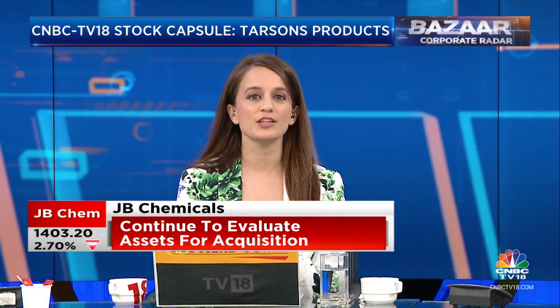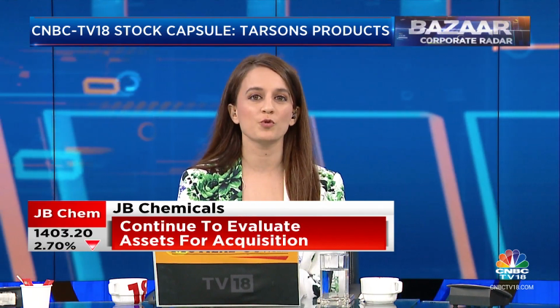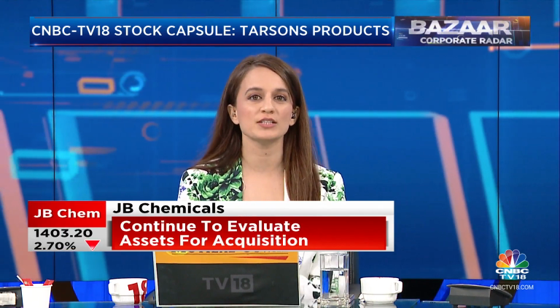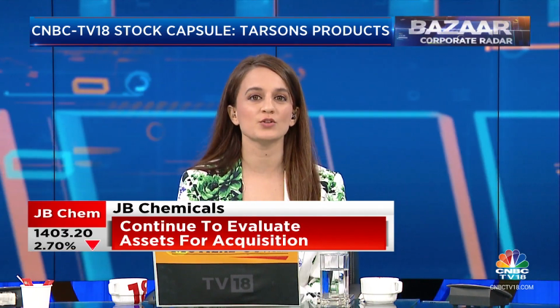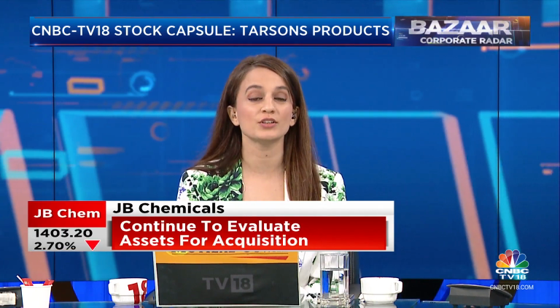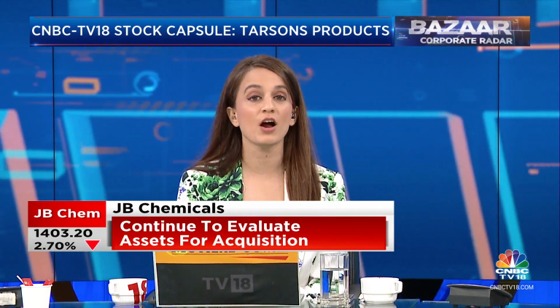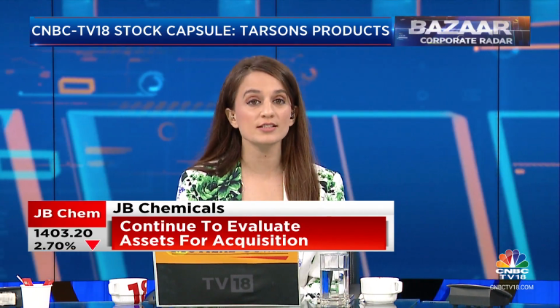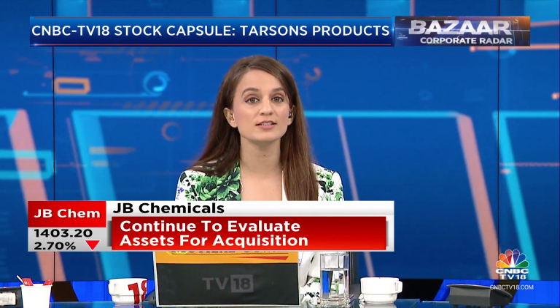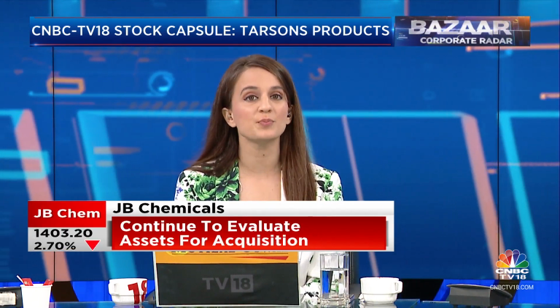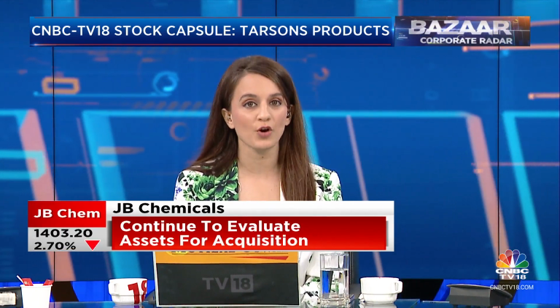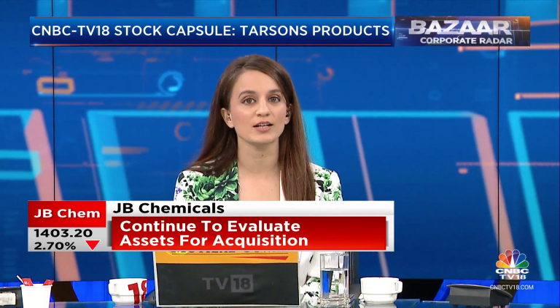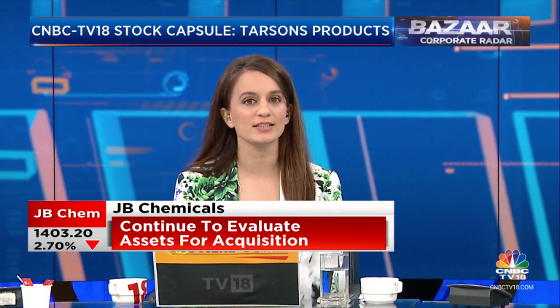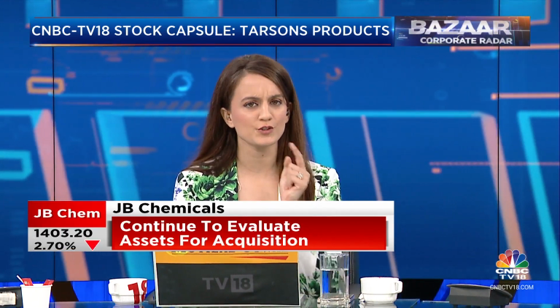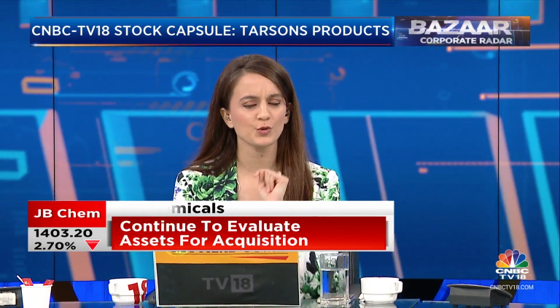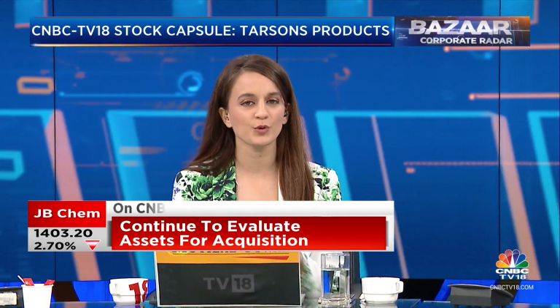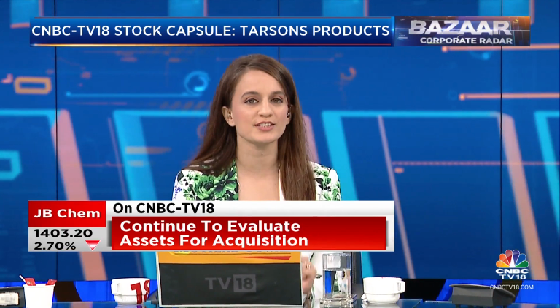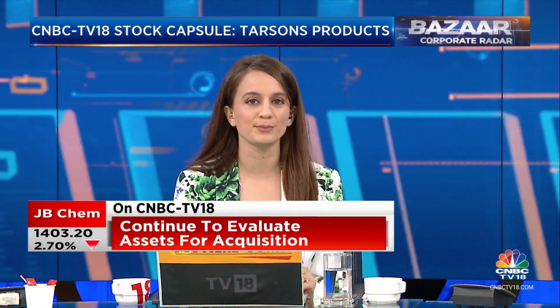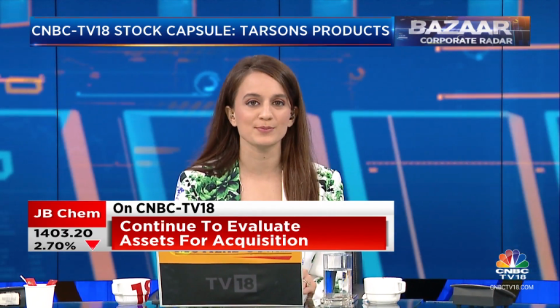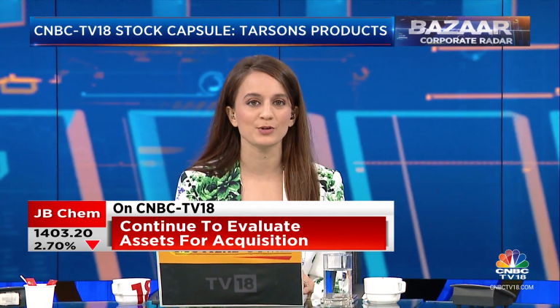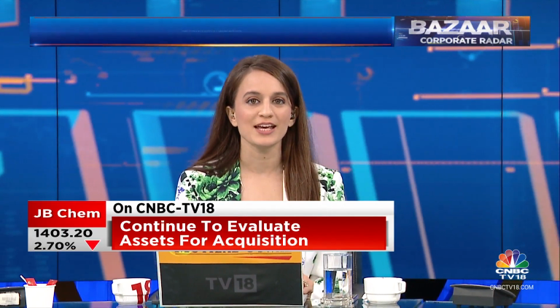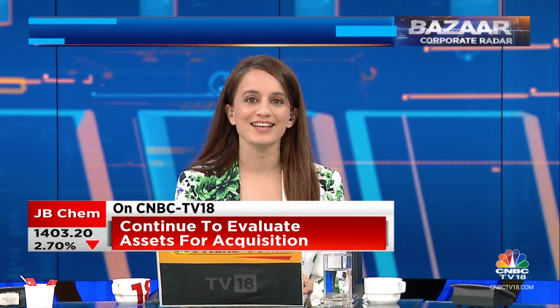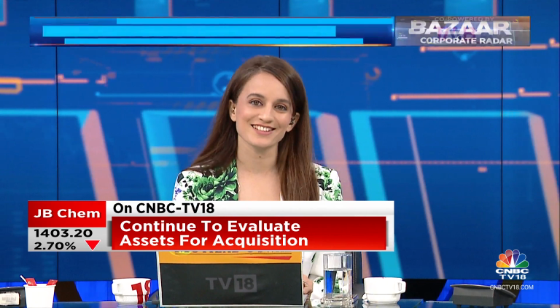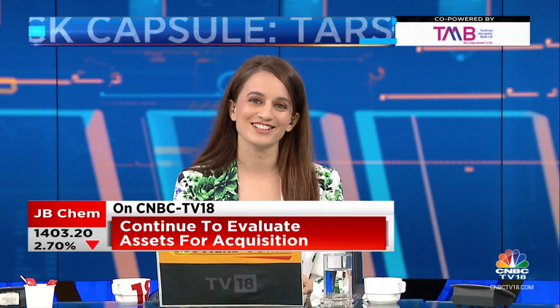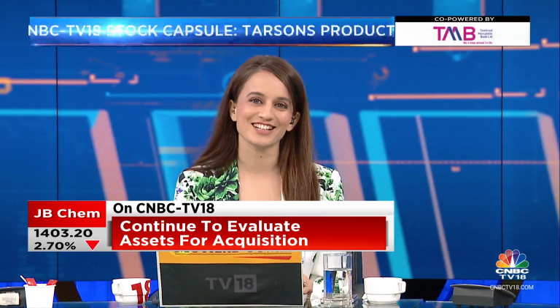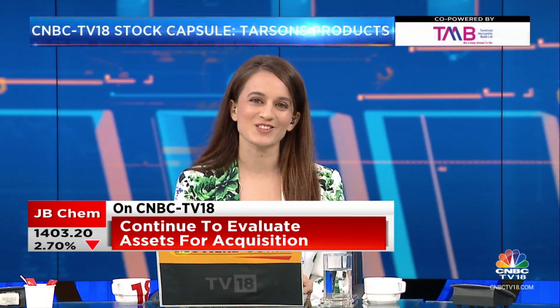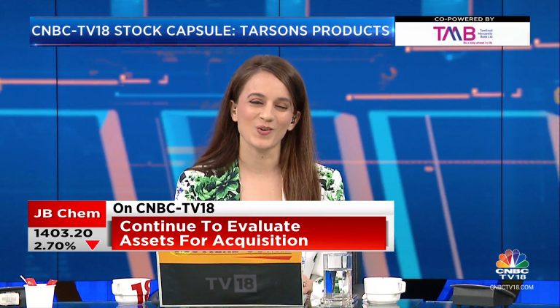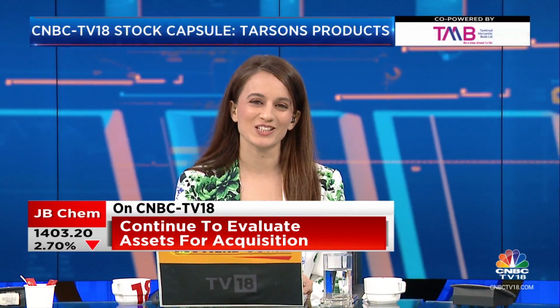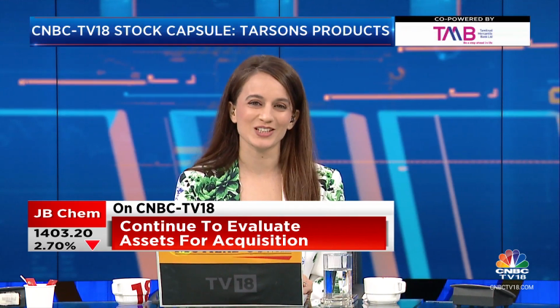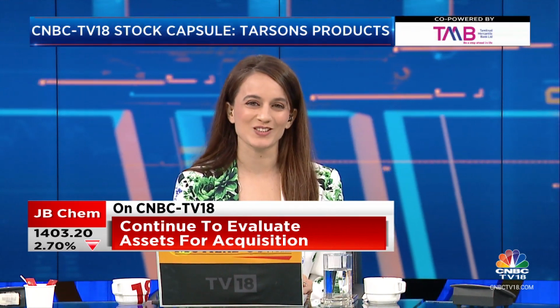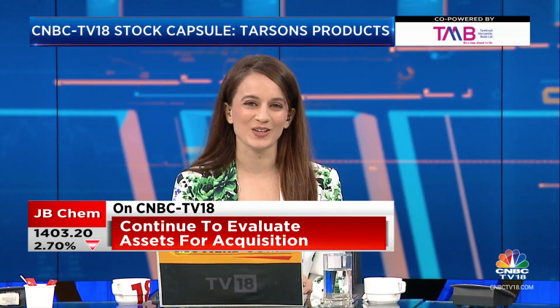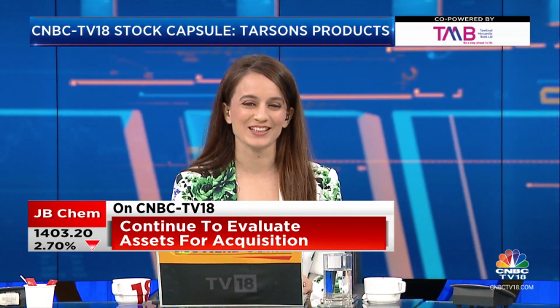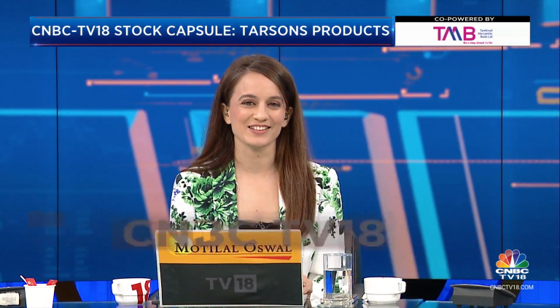Today the focus is on Tarsons Products. In case you don't know what this company is about, Ekta is here to tell us all that you need to know.